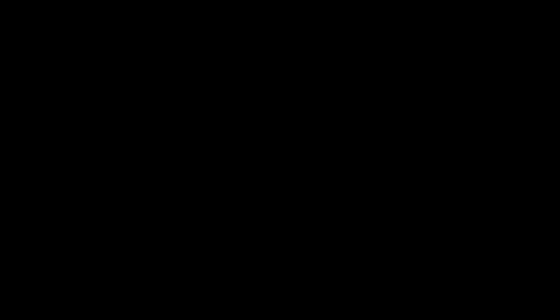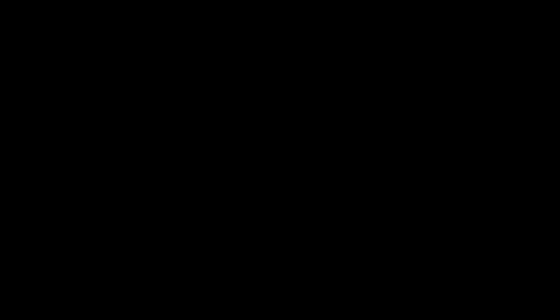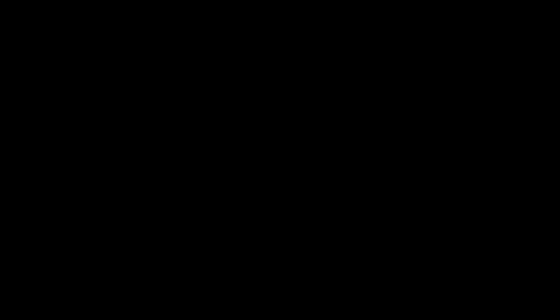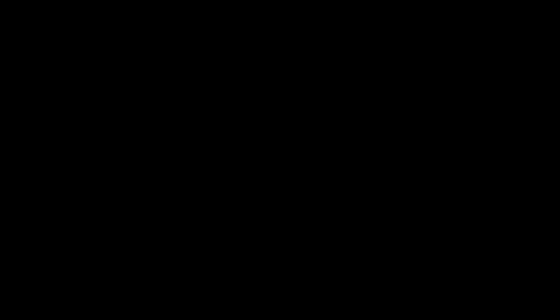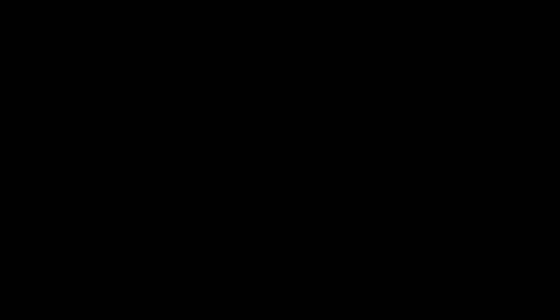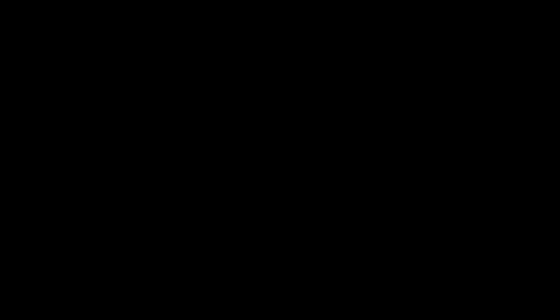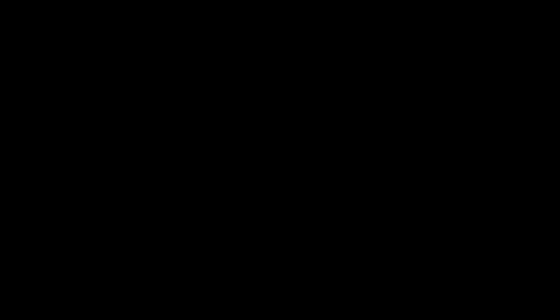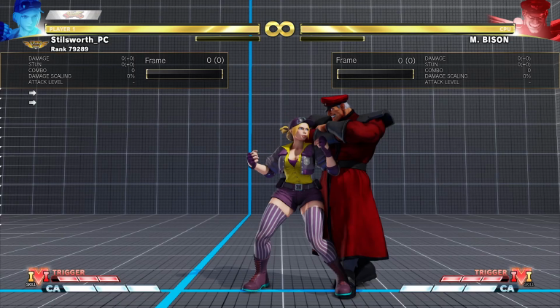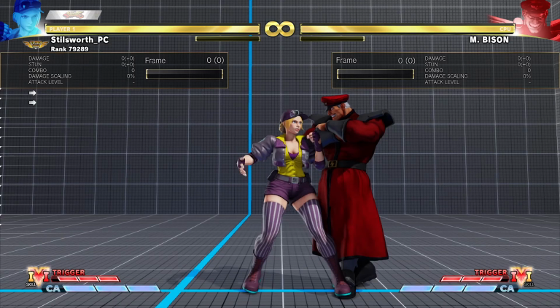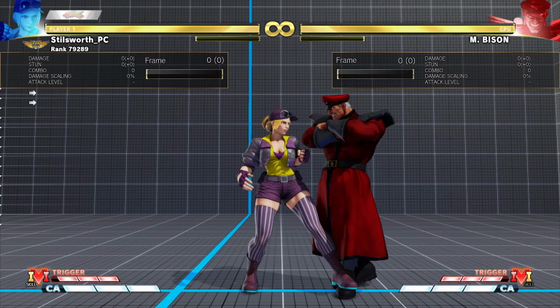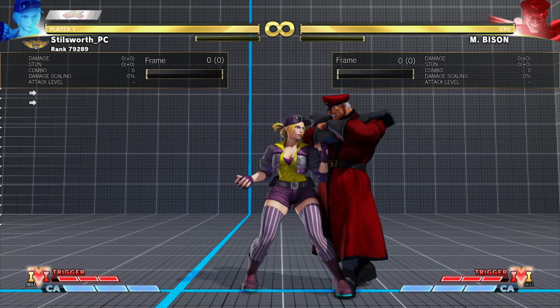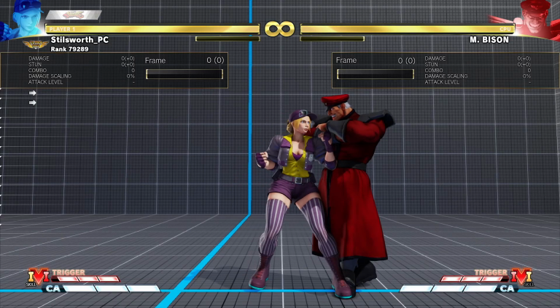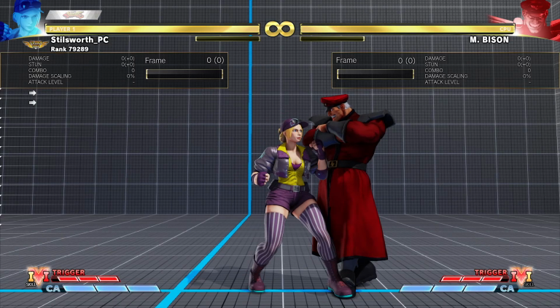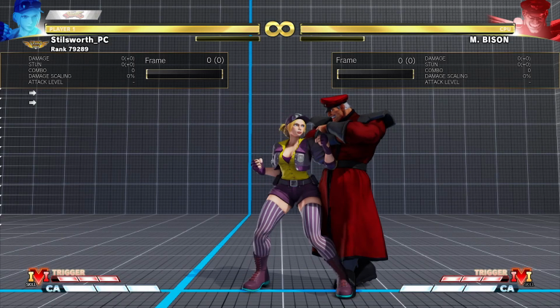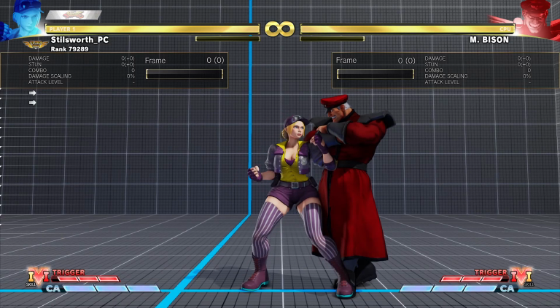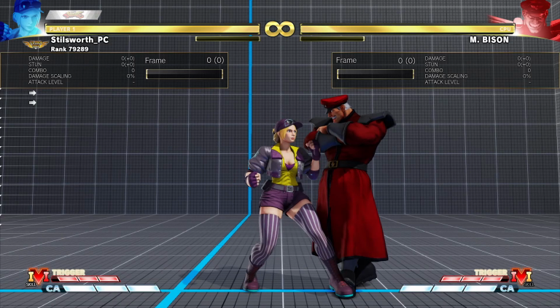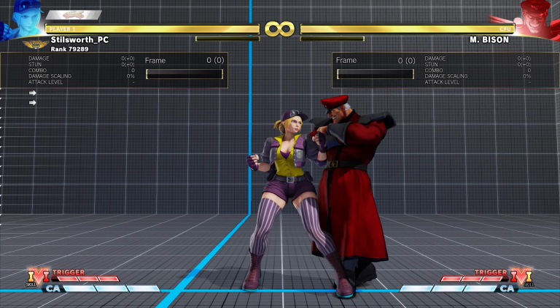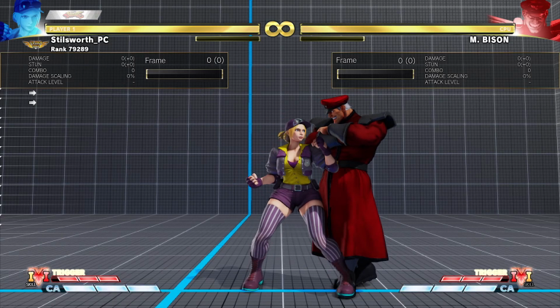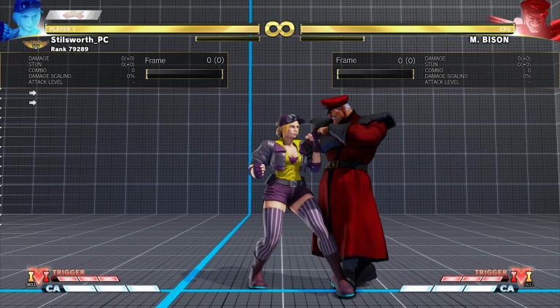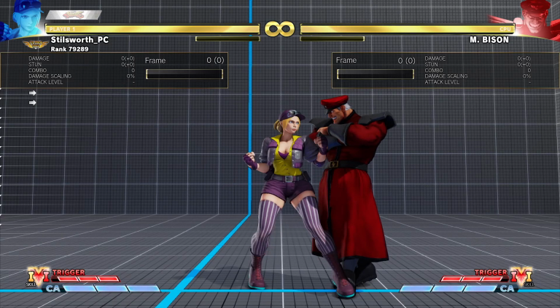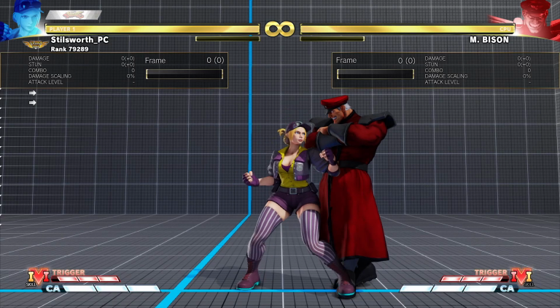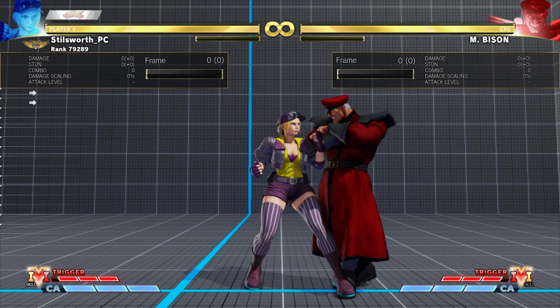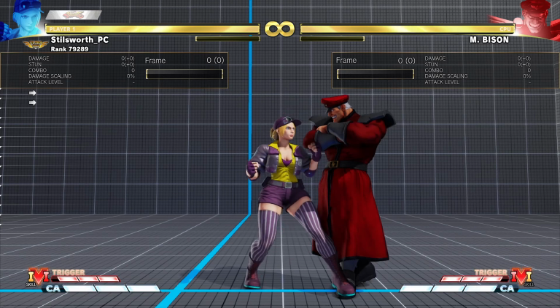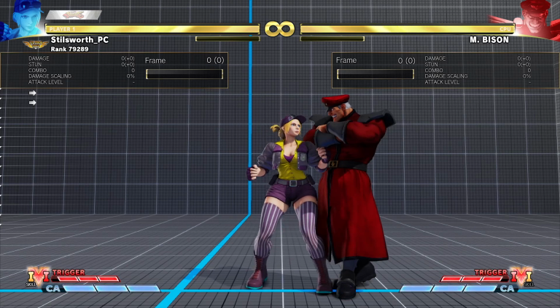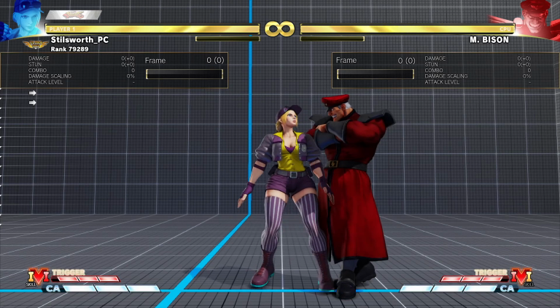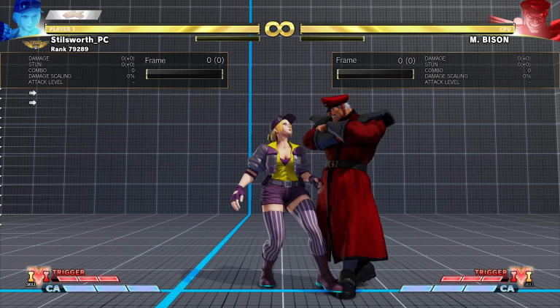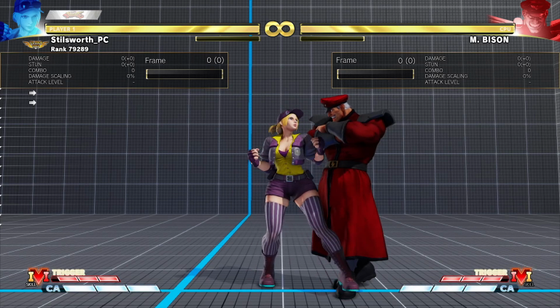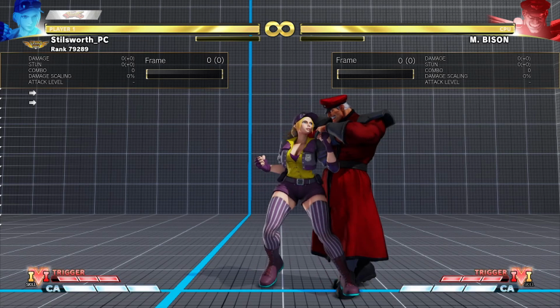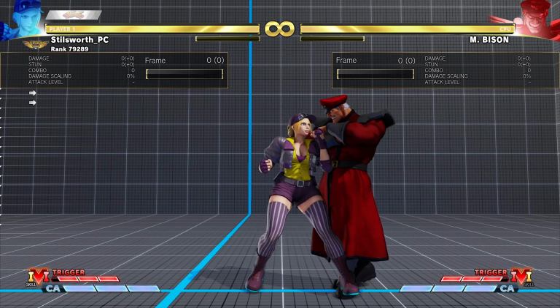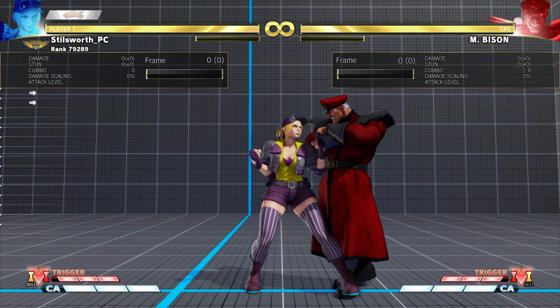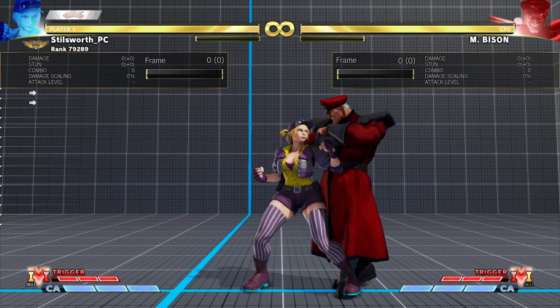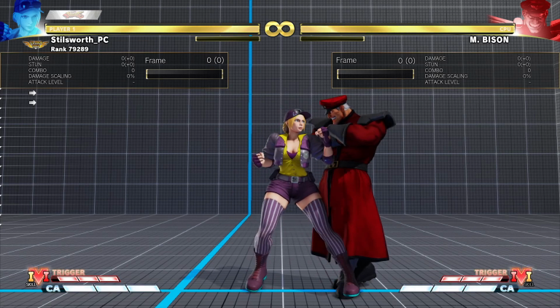Her first change is that her stun threshold is up from 975 to 1000. A little harder to stun — might make a difference.